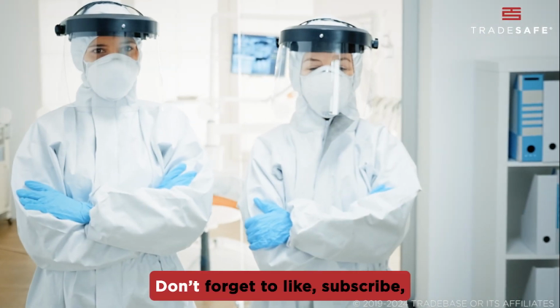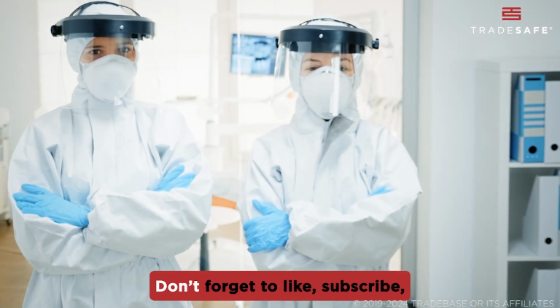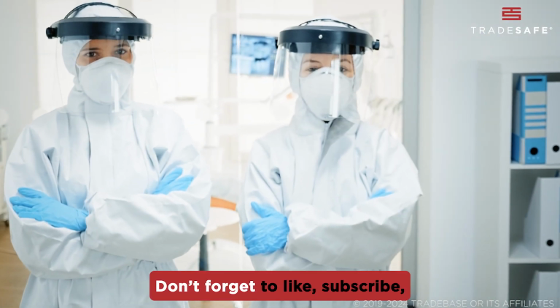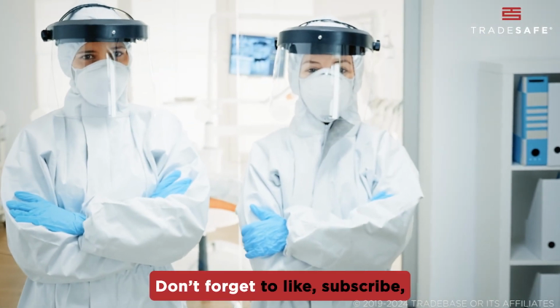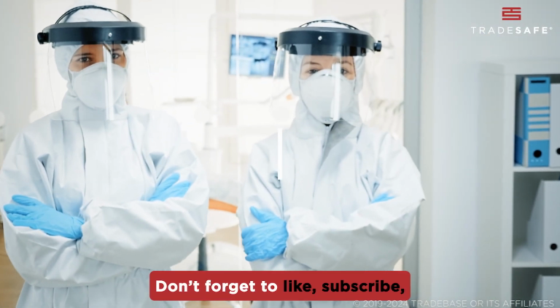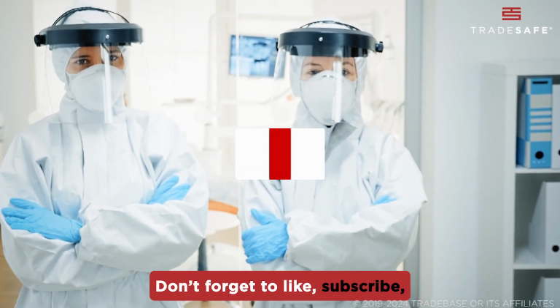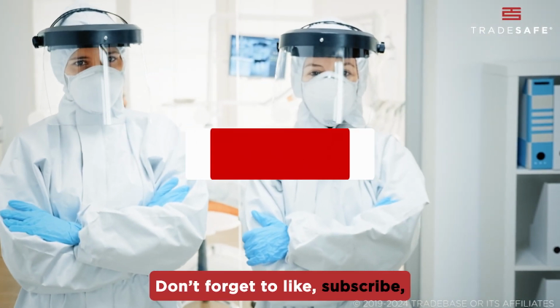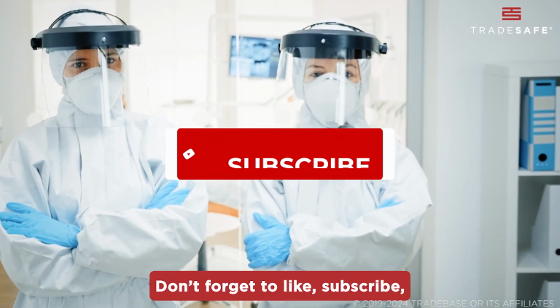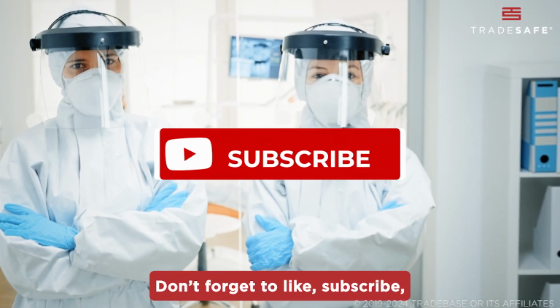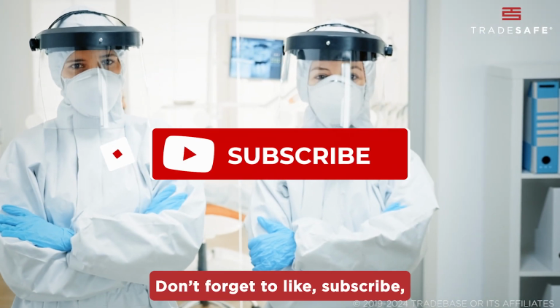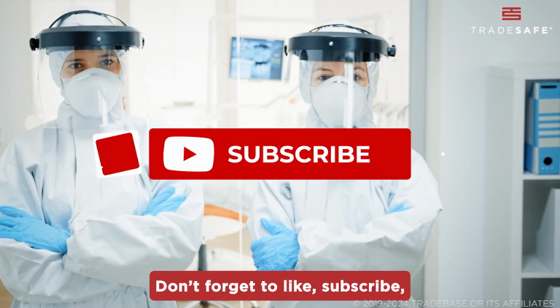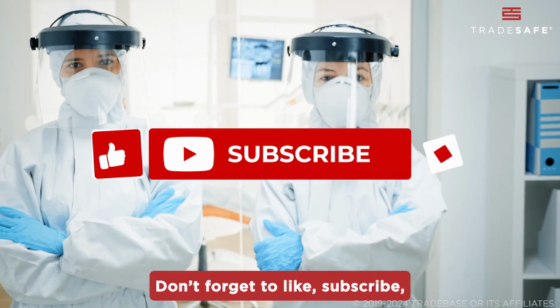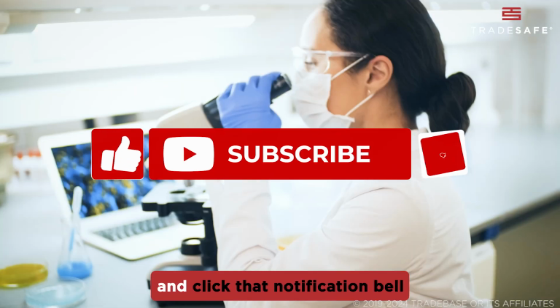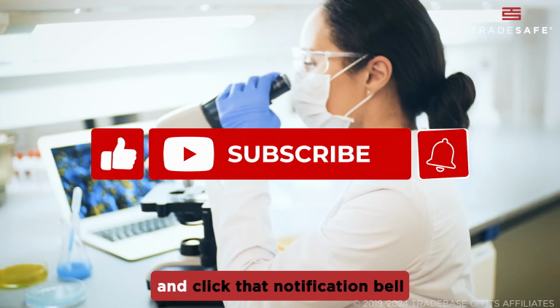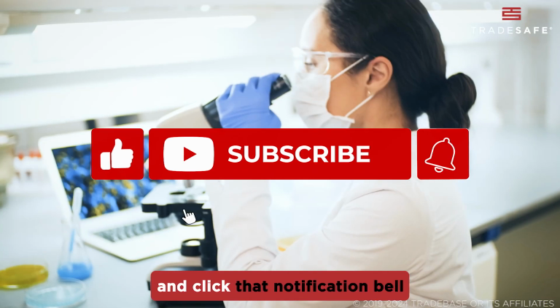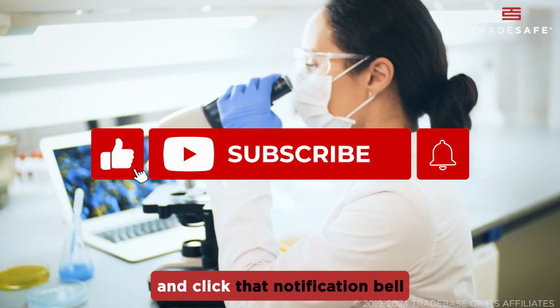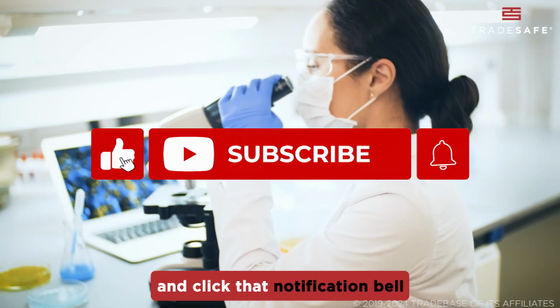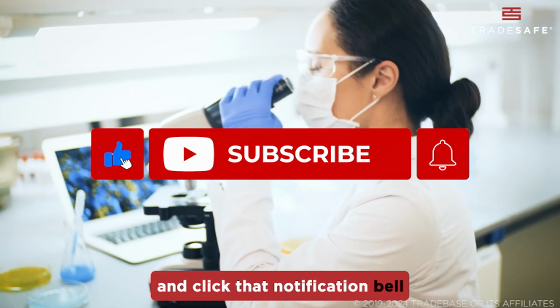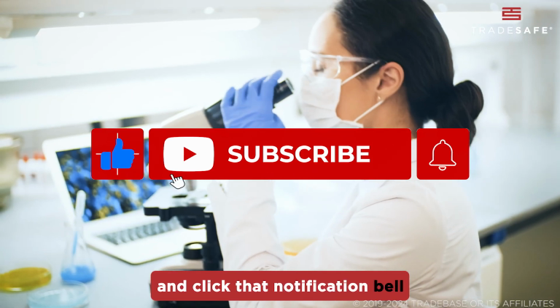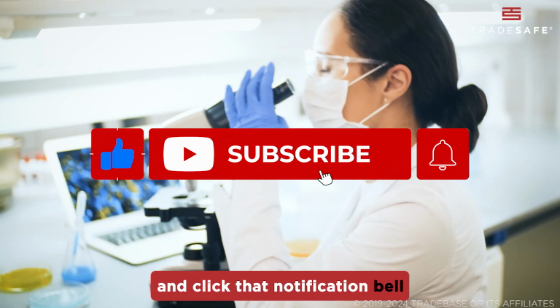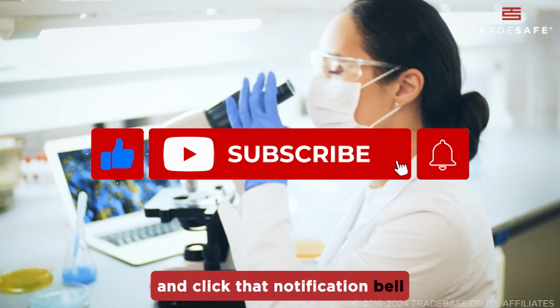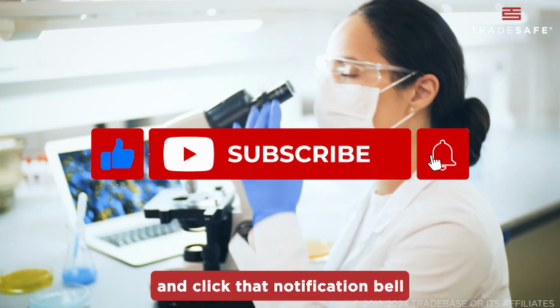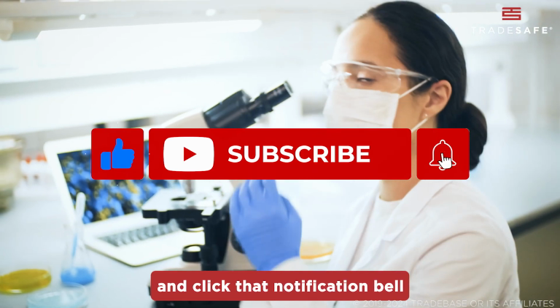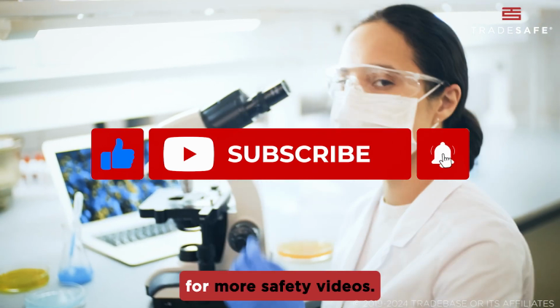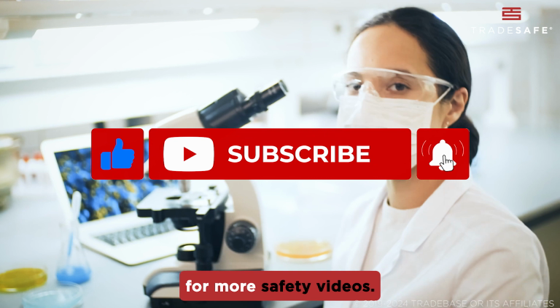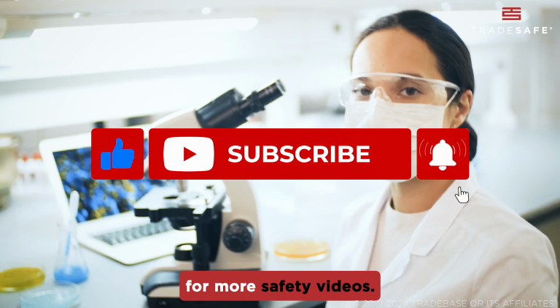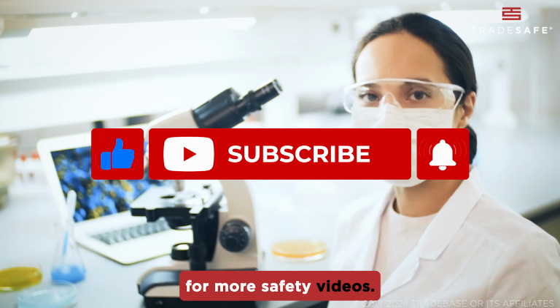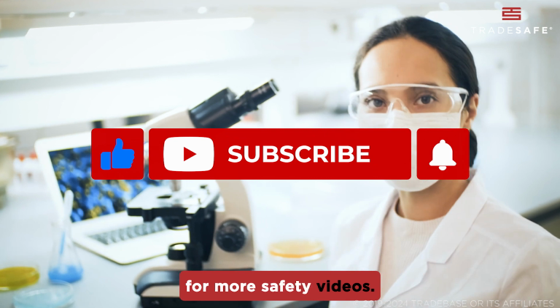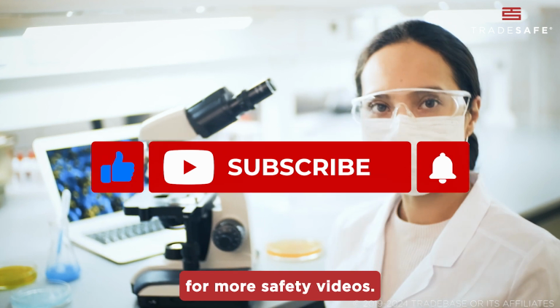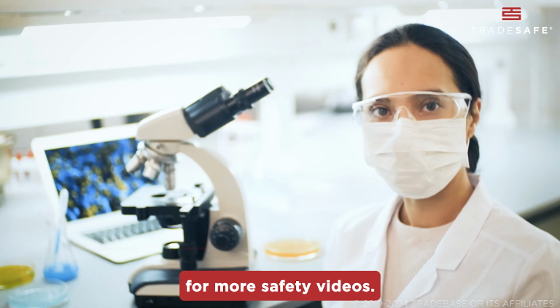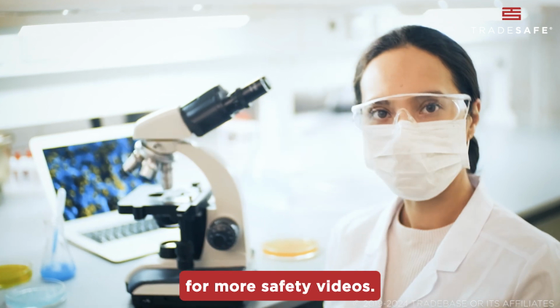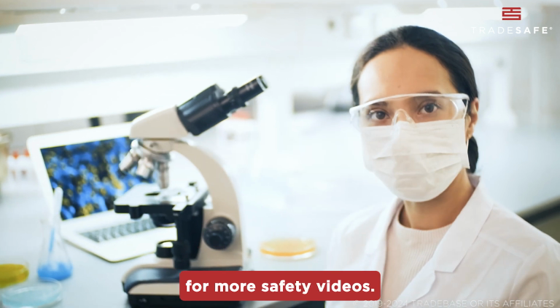Thanks for watching. Don't forget to like, subscribe, and click that notification bell for more safety videos.